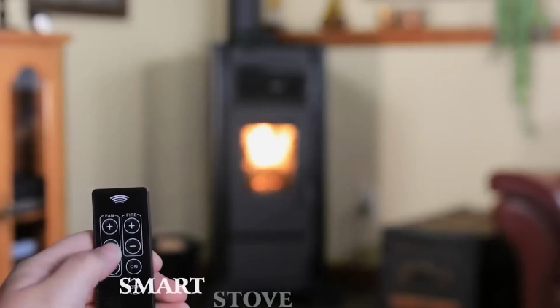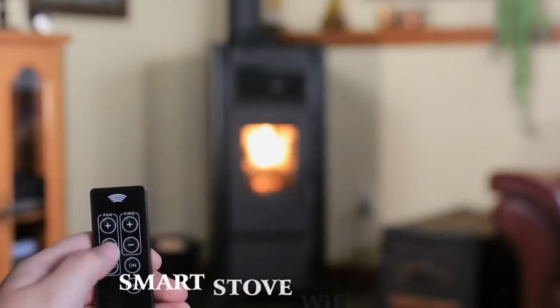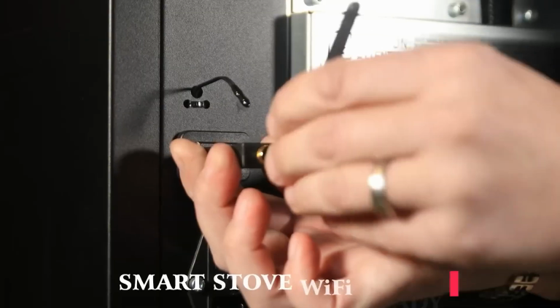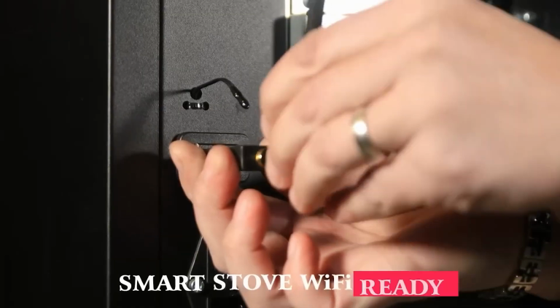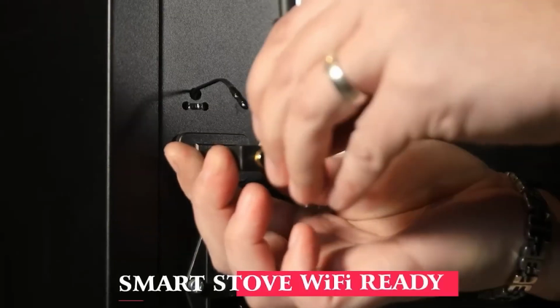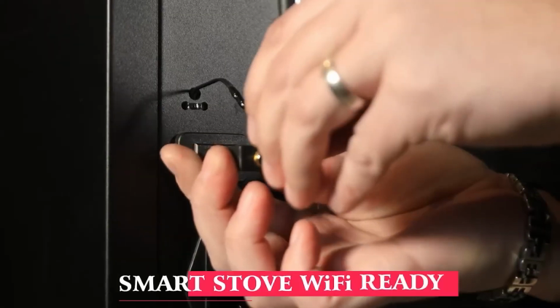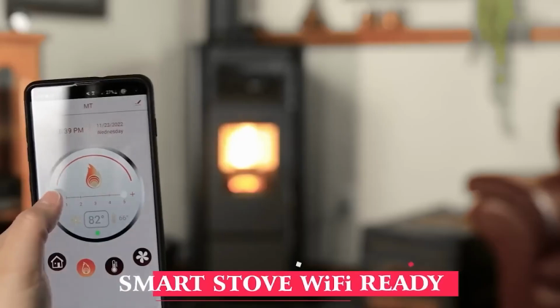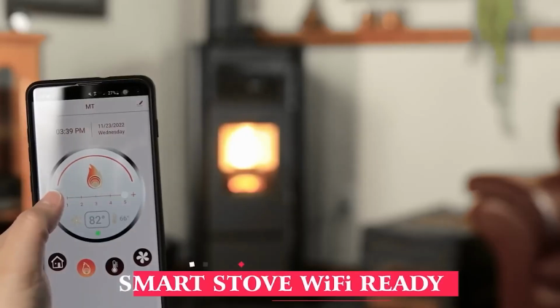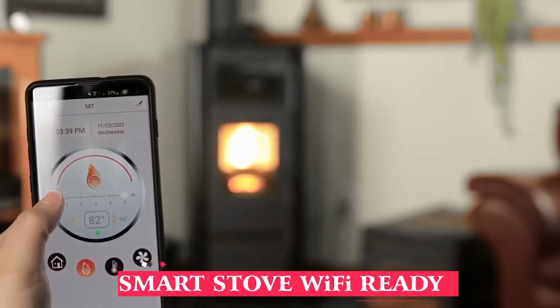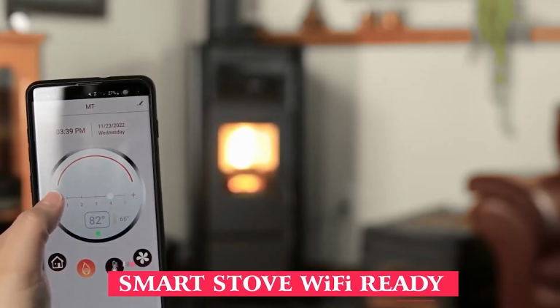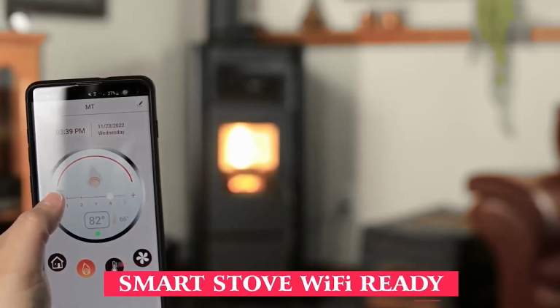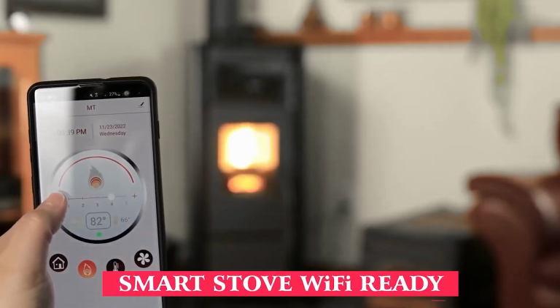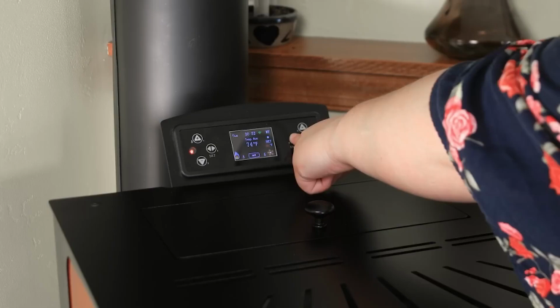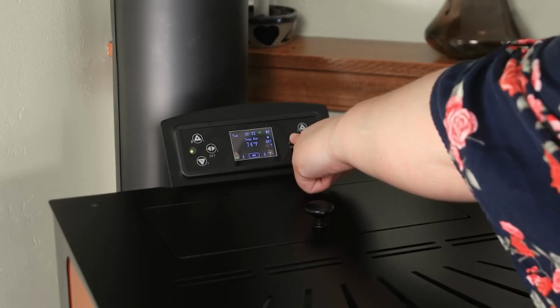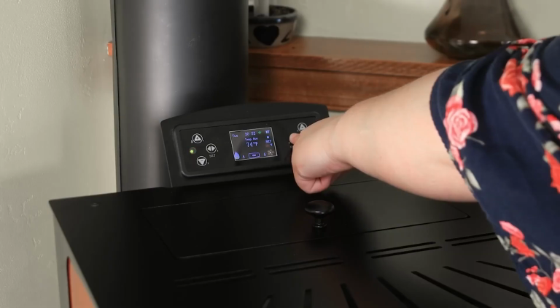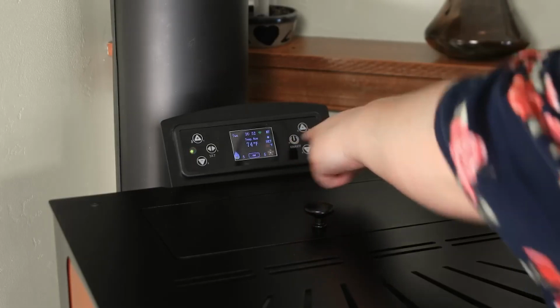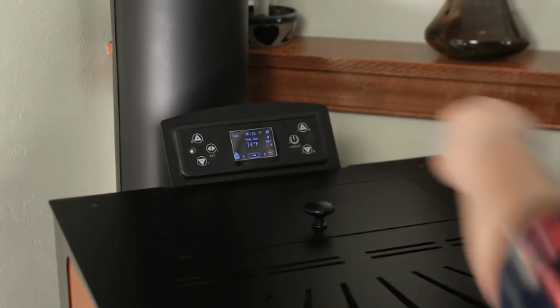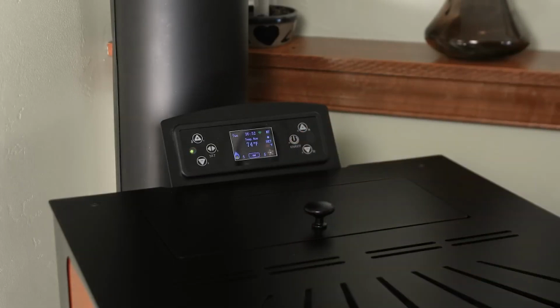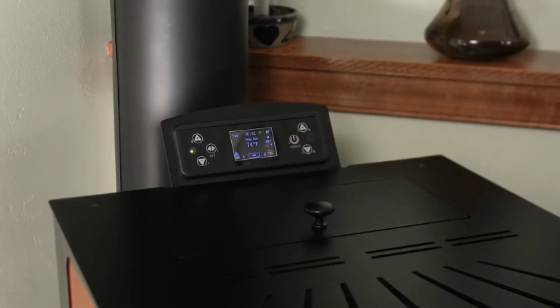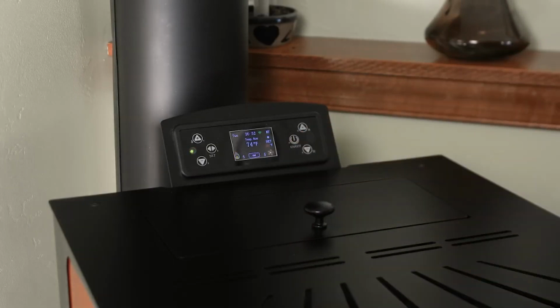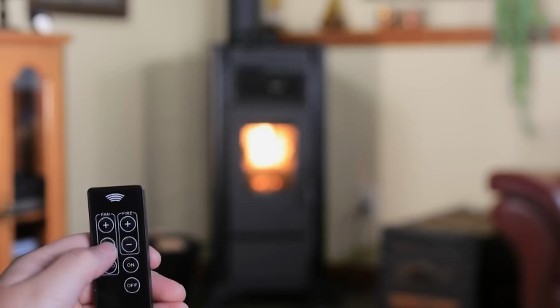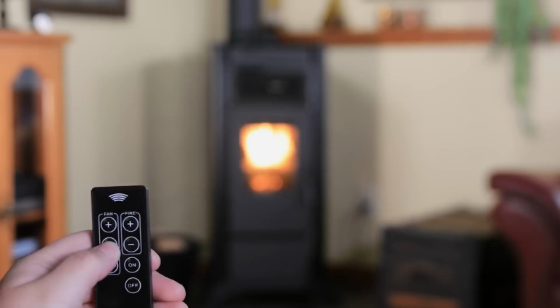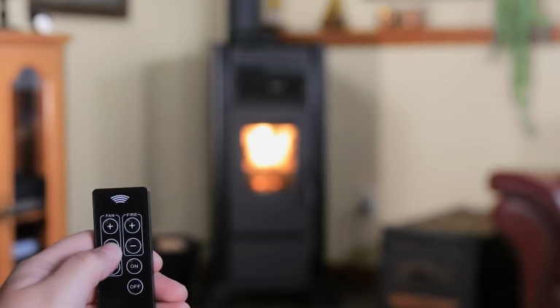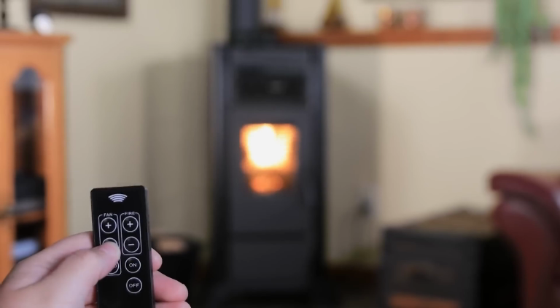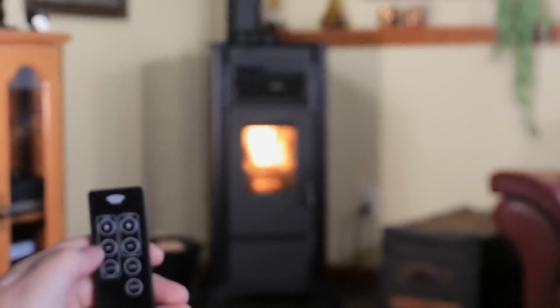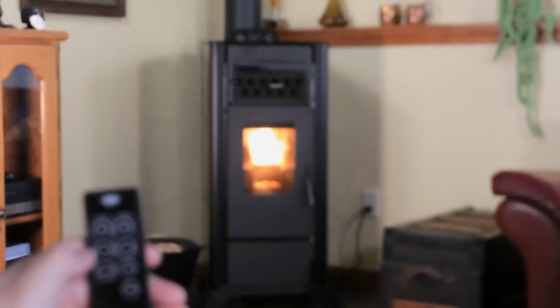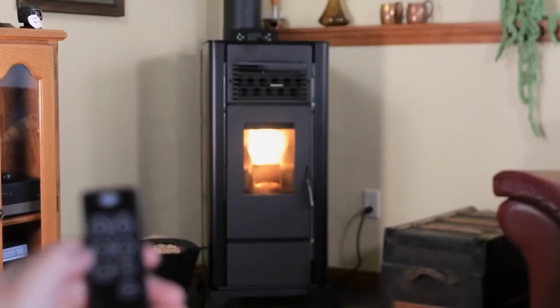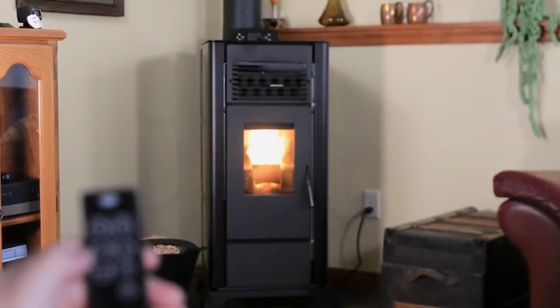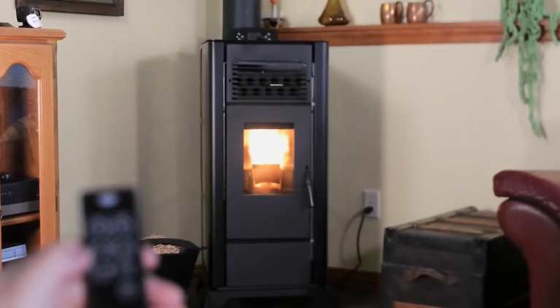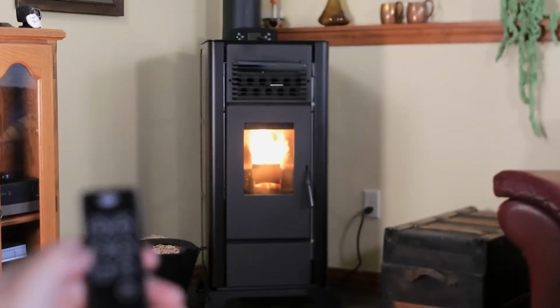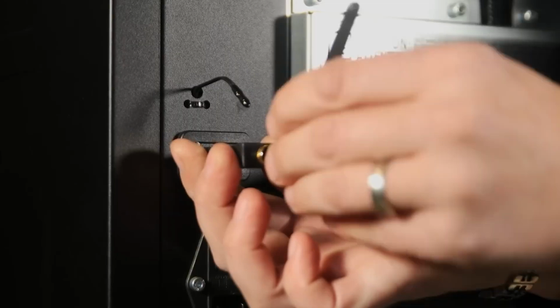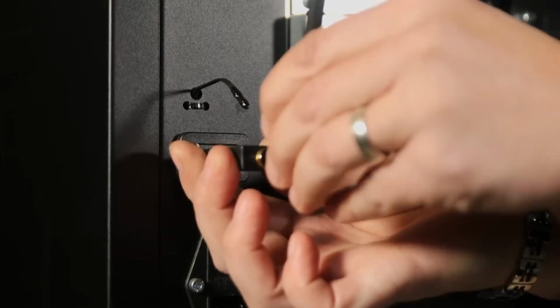All of these features come at a price though — the PS21 costs $2,200.